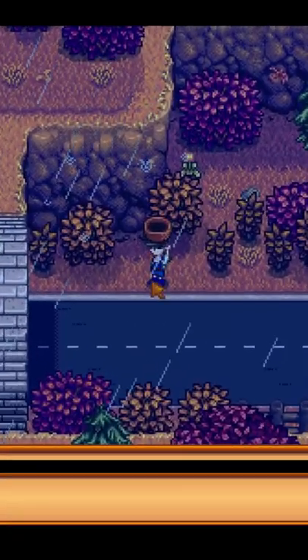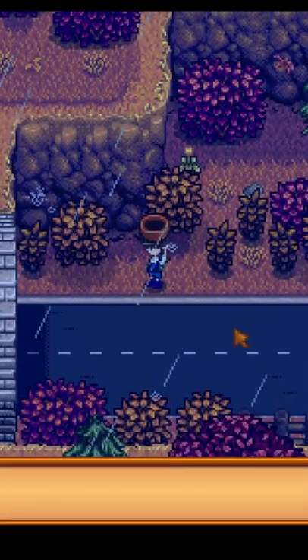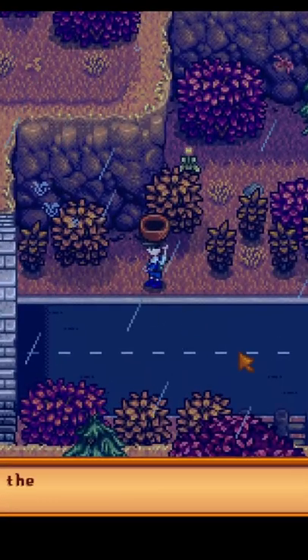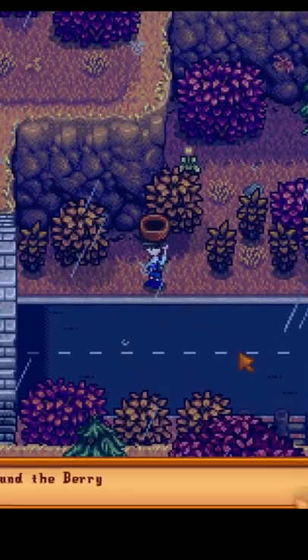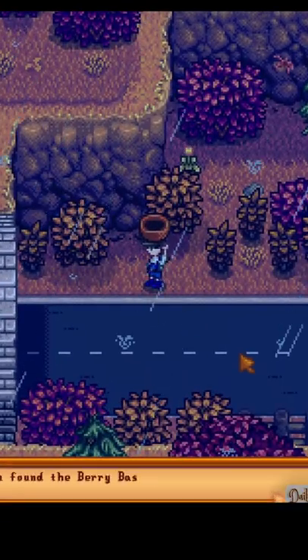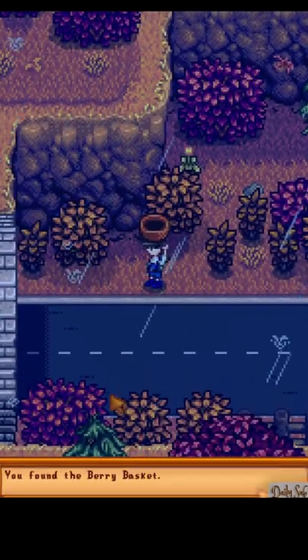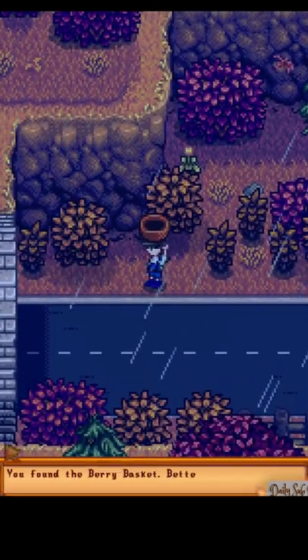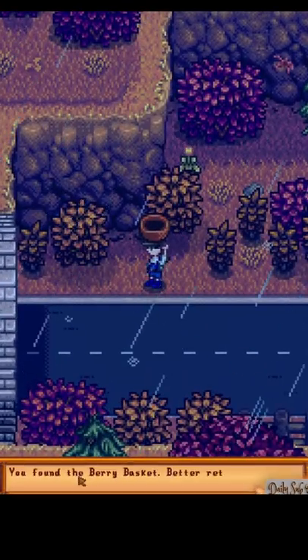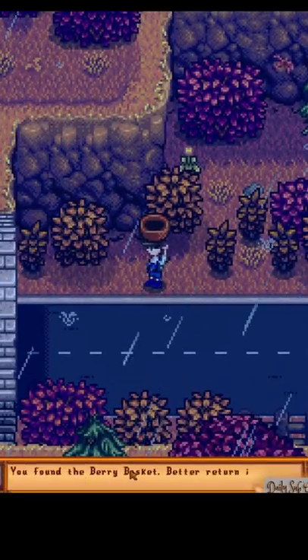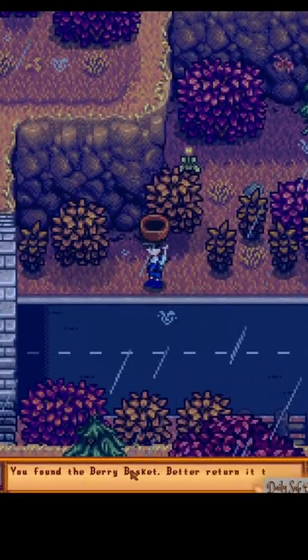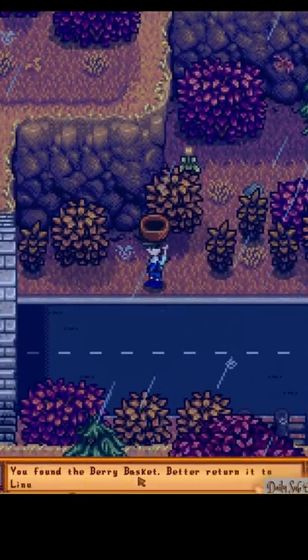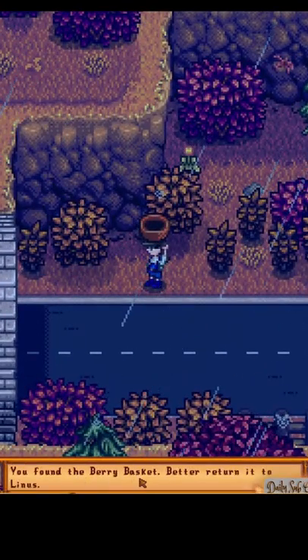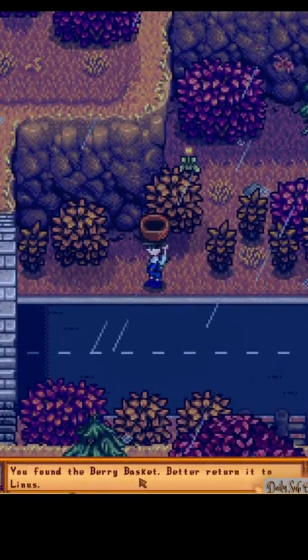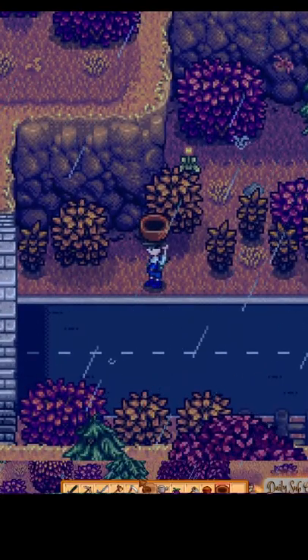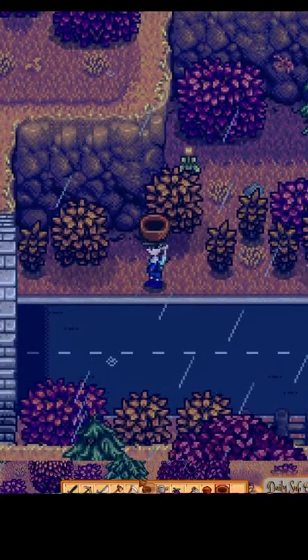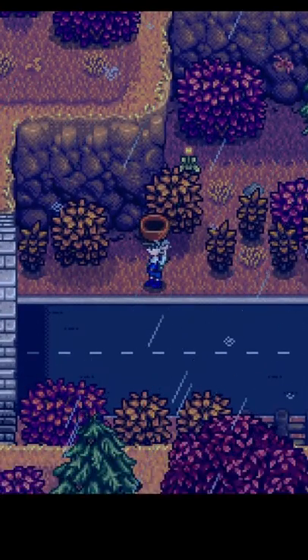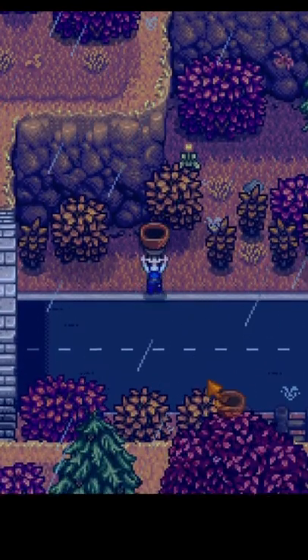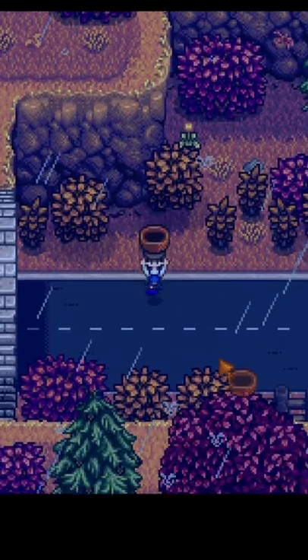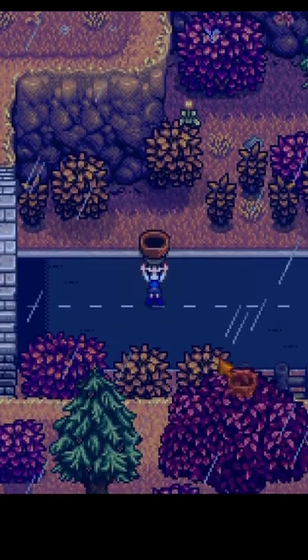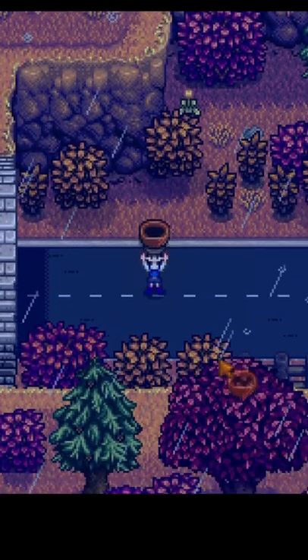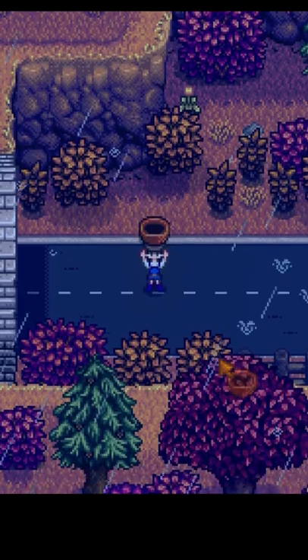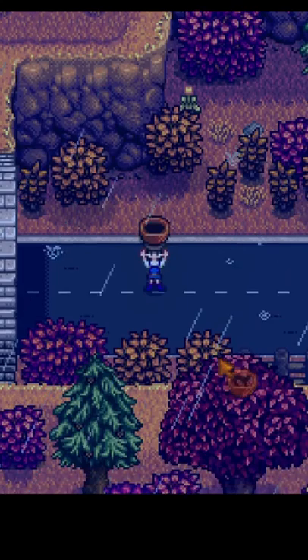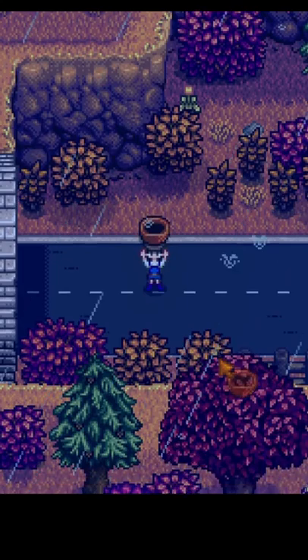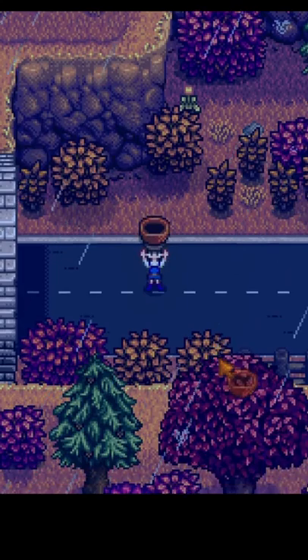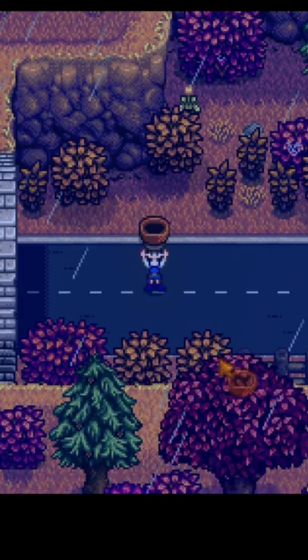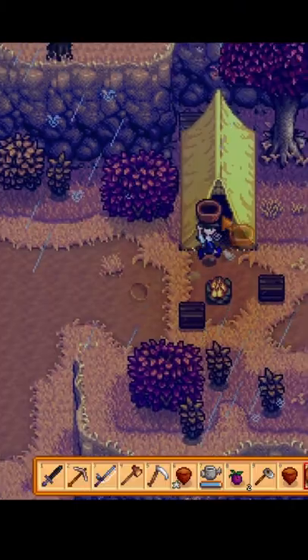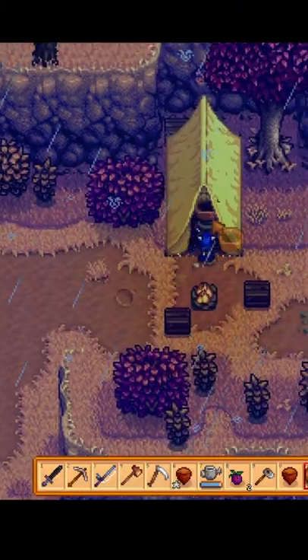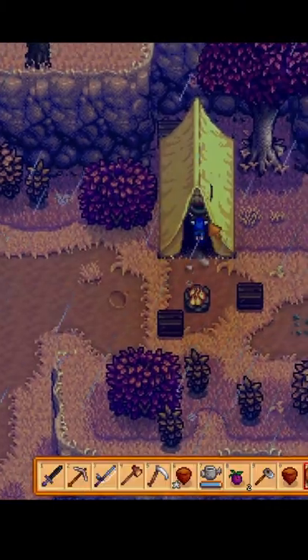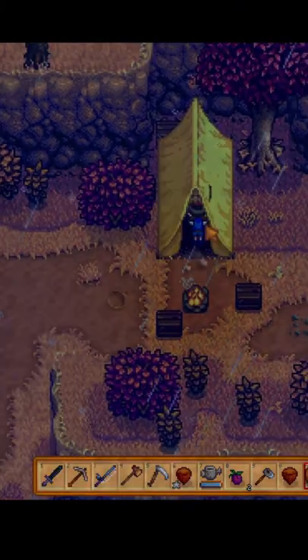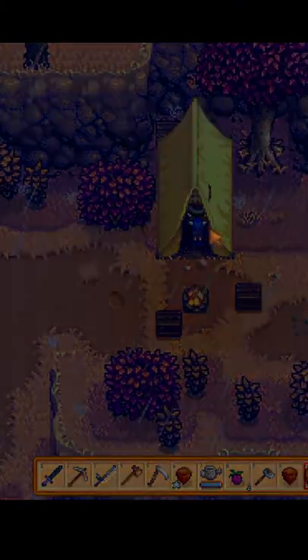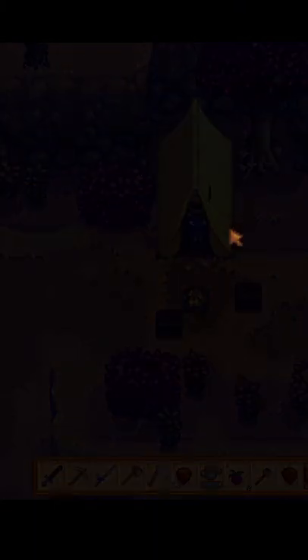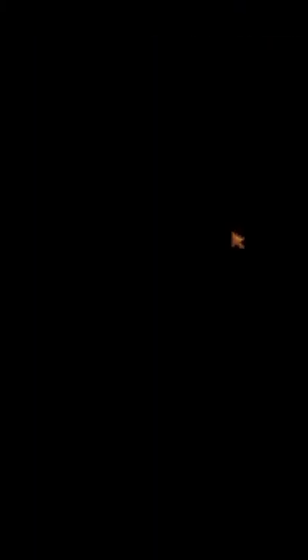Since it was raining, I was able to just bring it to his tent because he doesn't go anywhere else. Good luck!